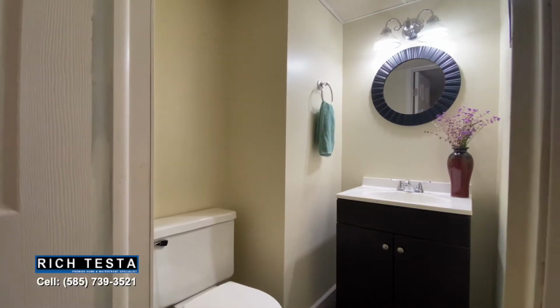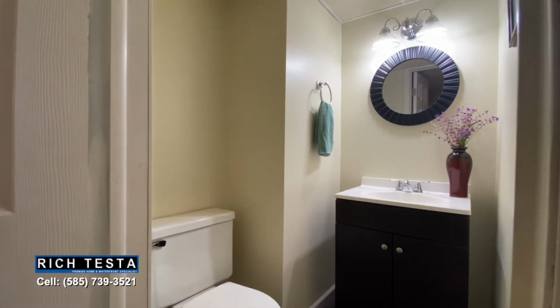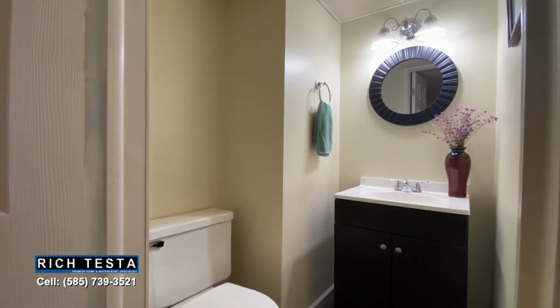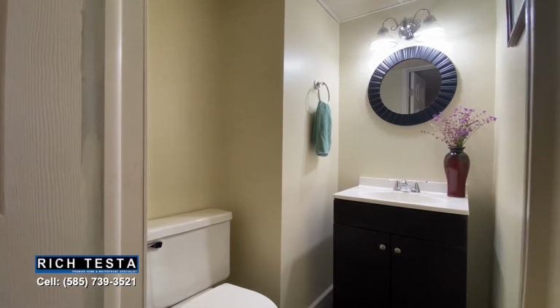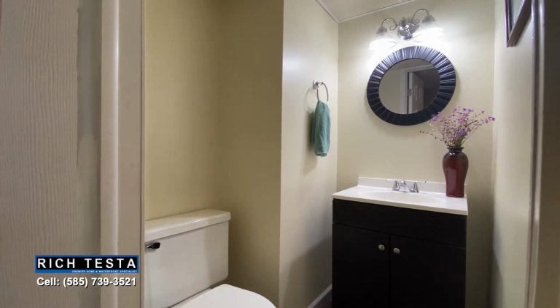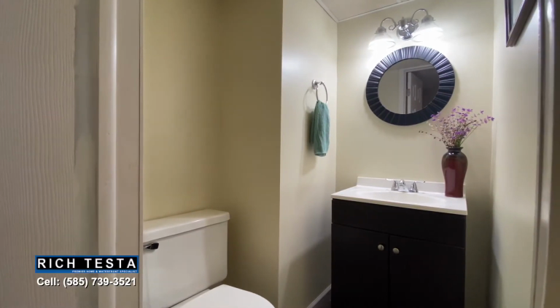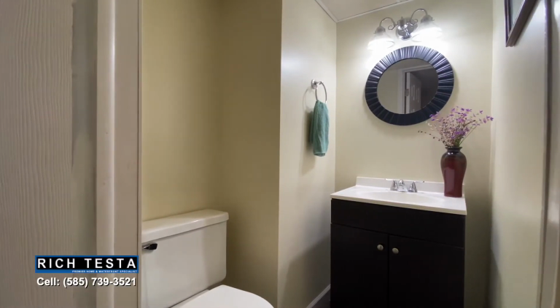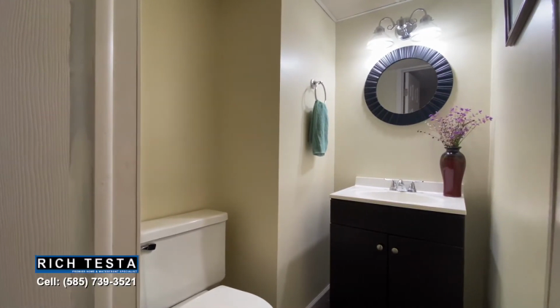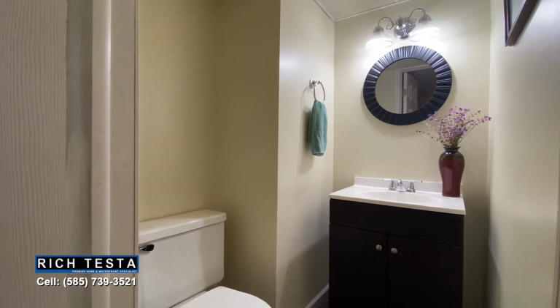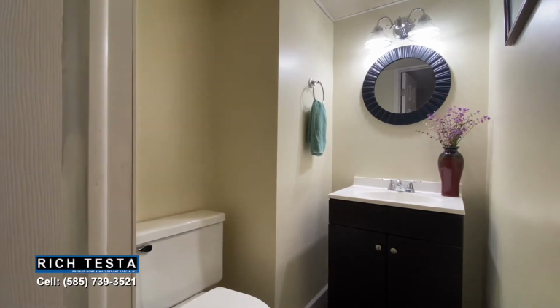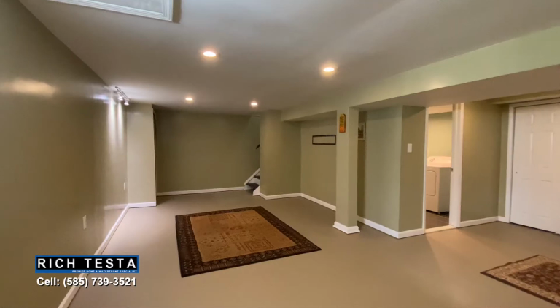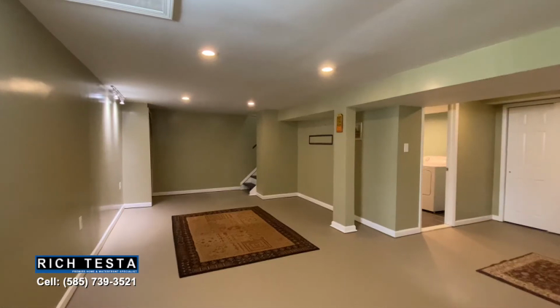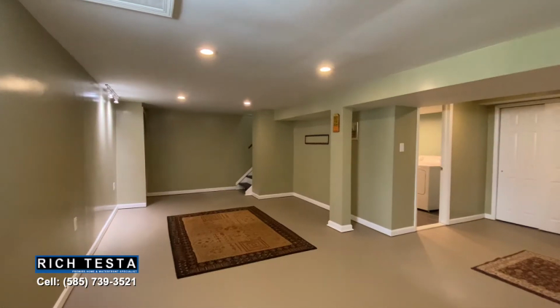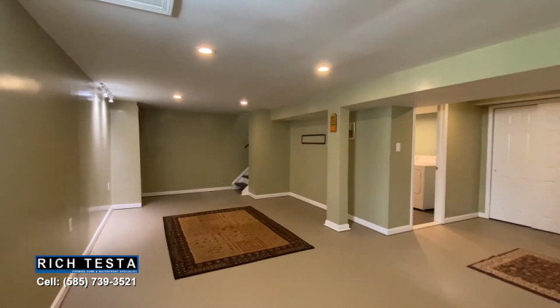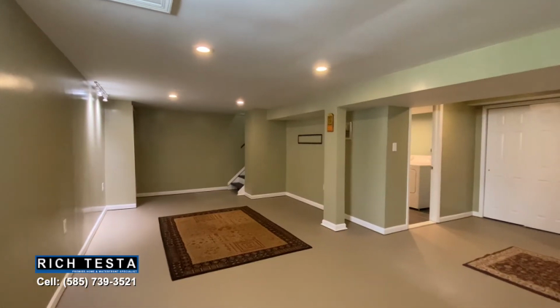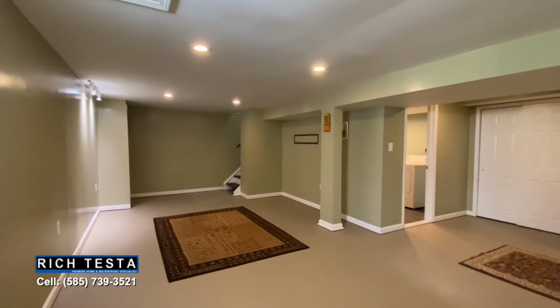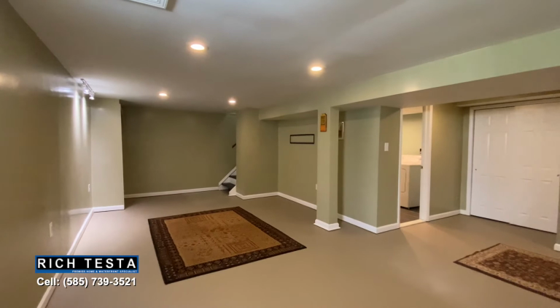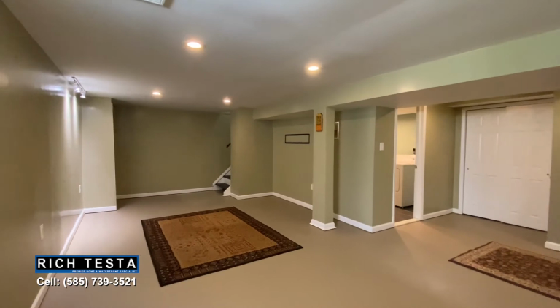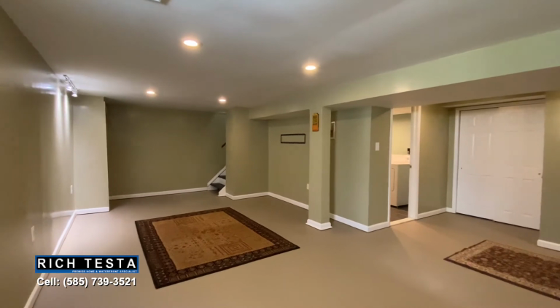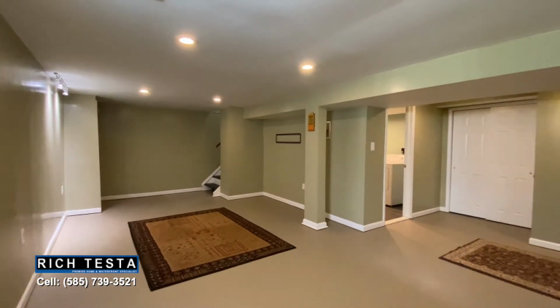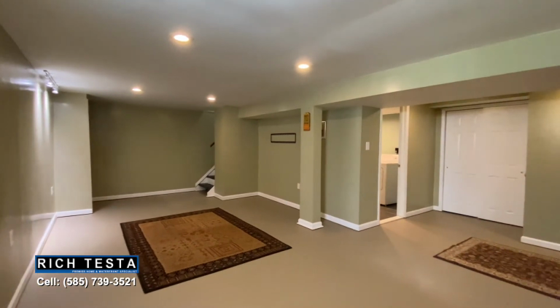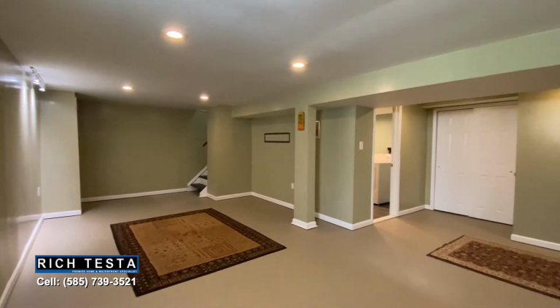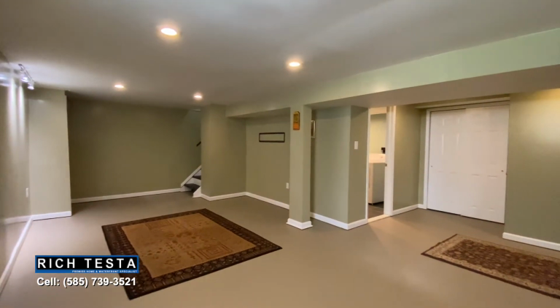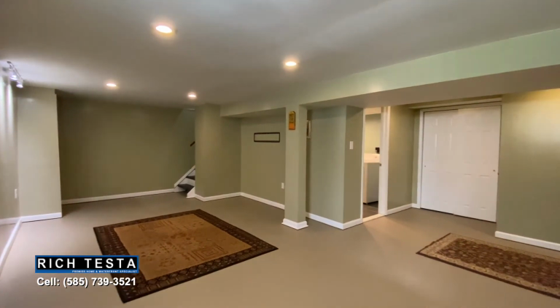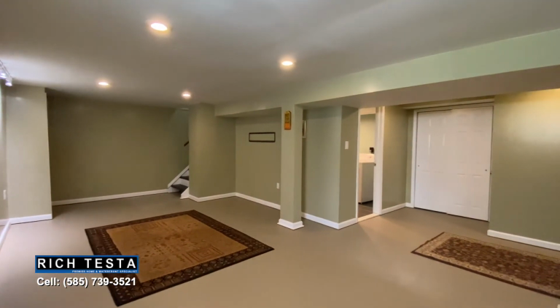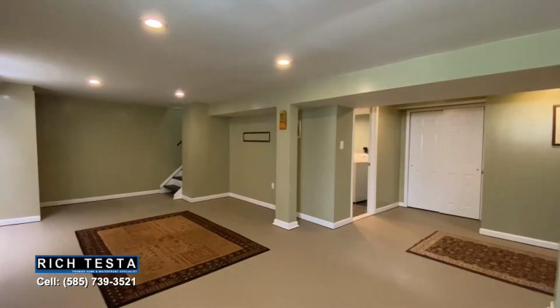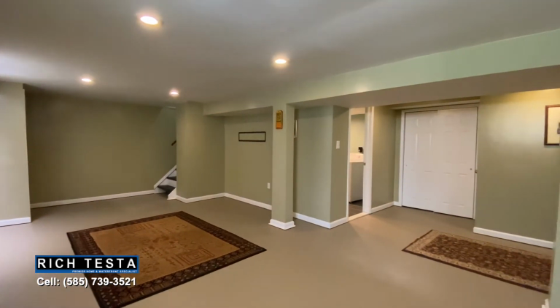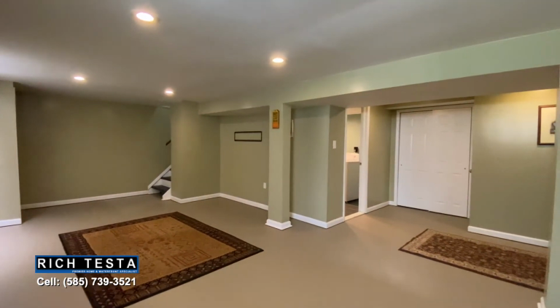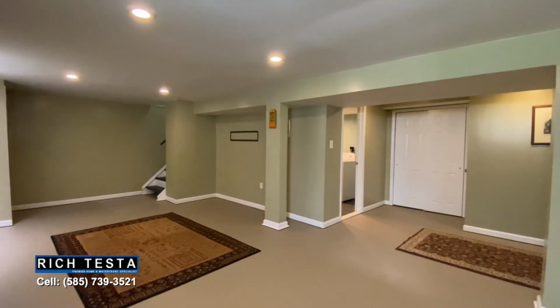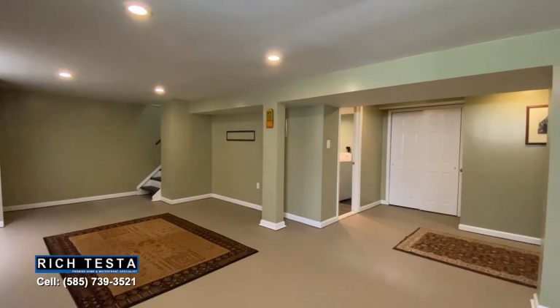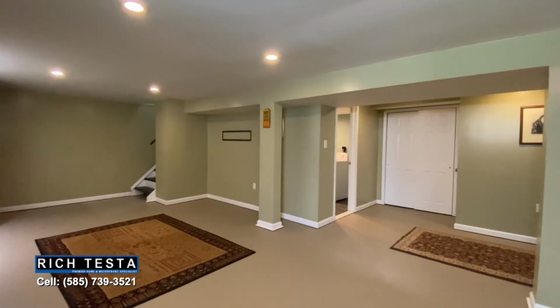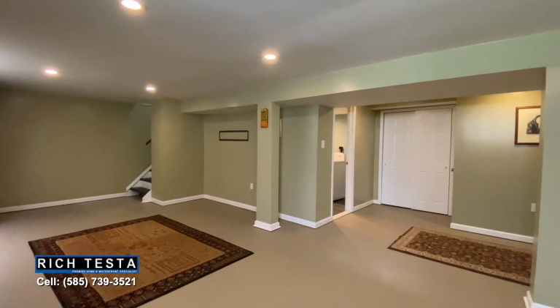The lower level is just perfect, with a spacious laundry room, powder room, and large family or activity room. This is terrific extra living space.